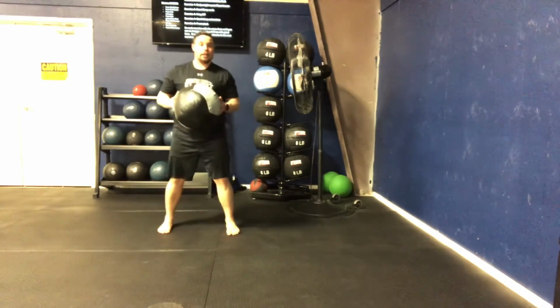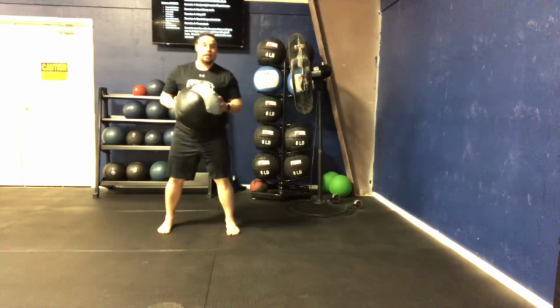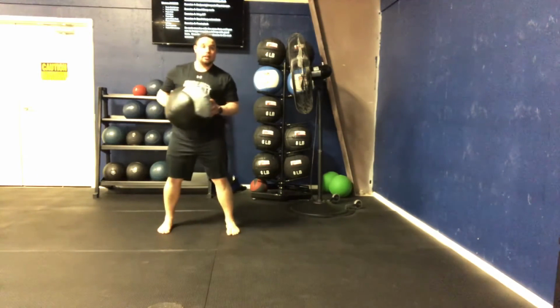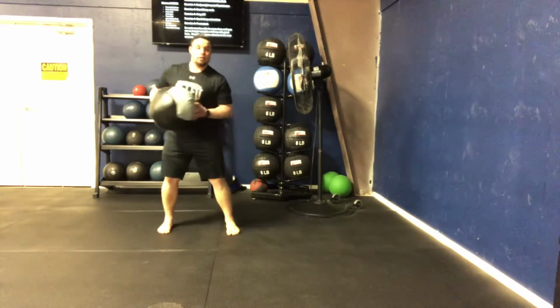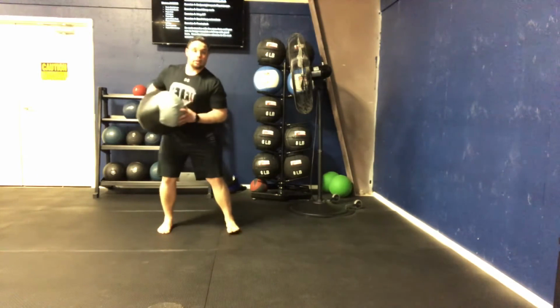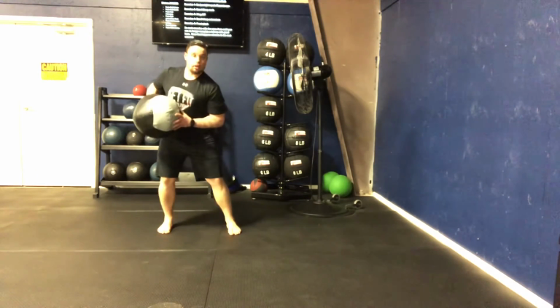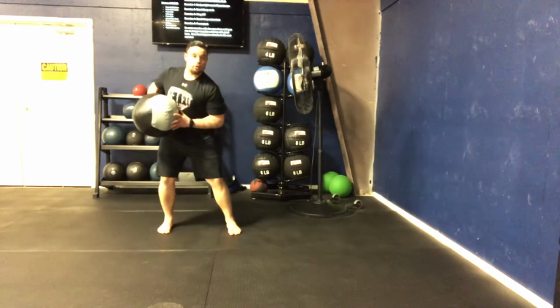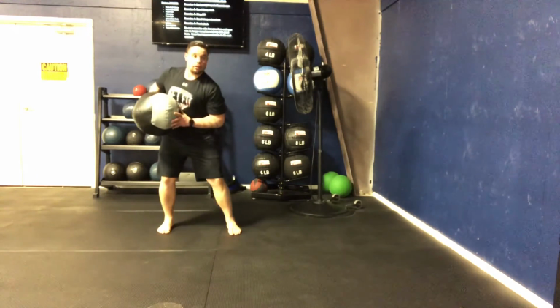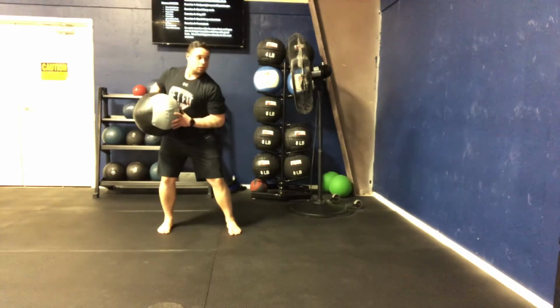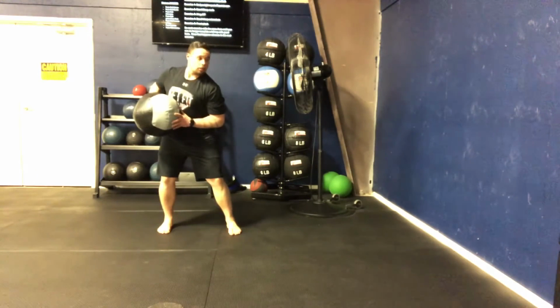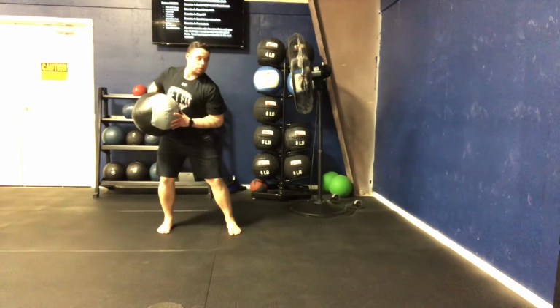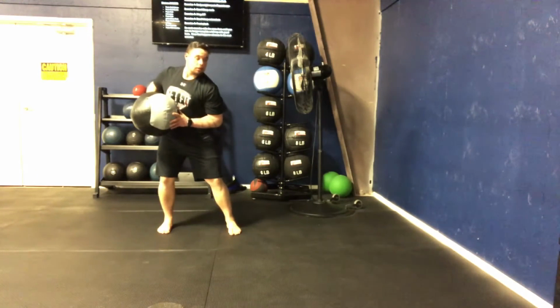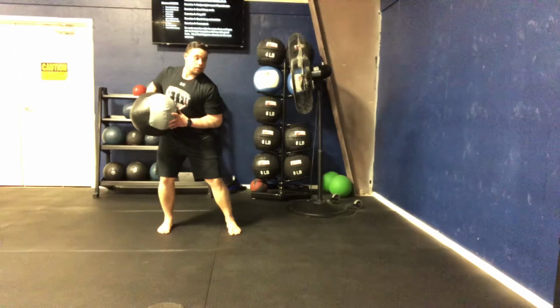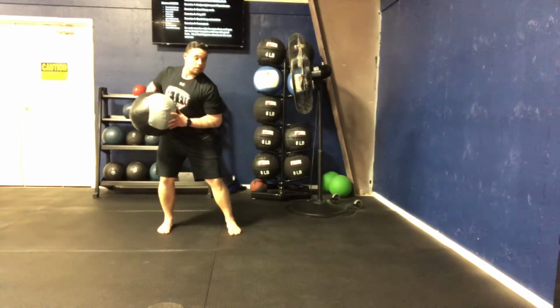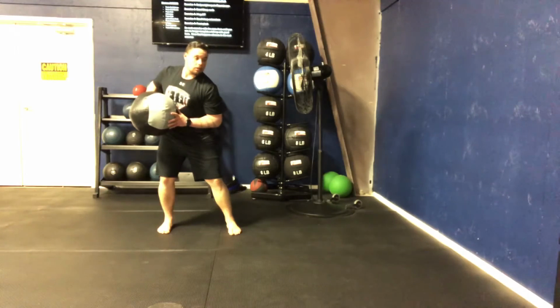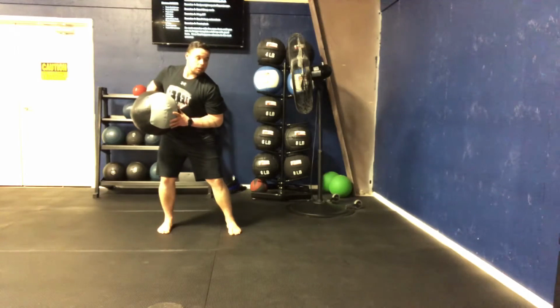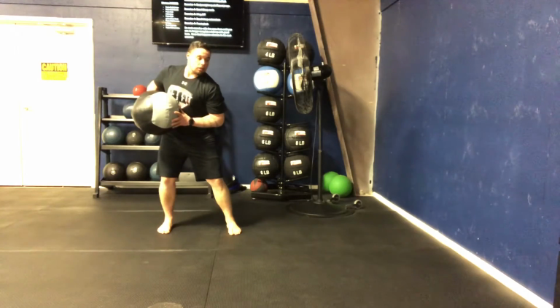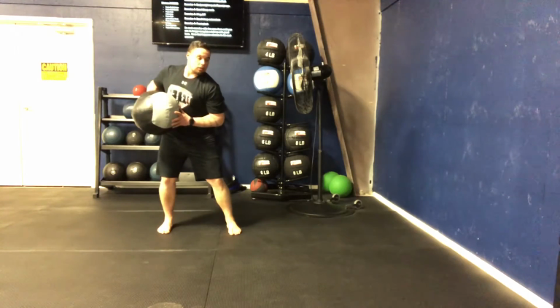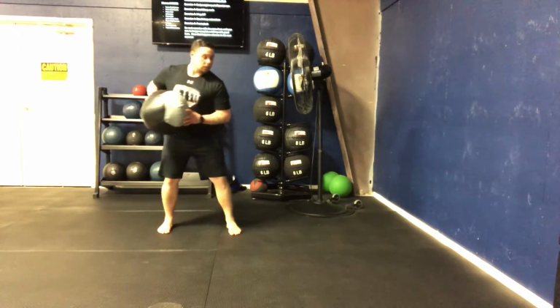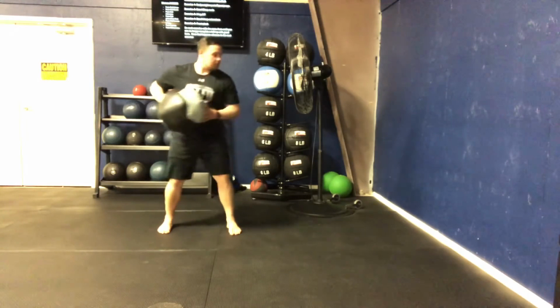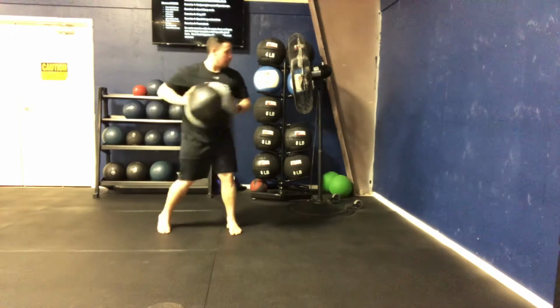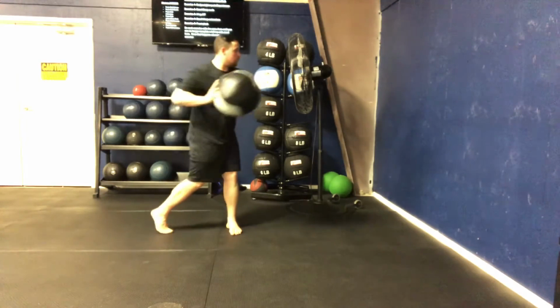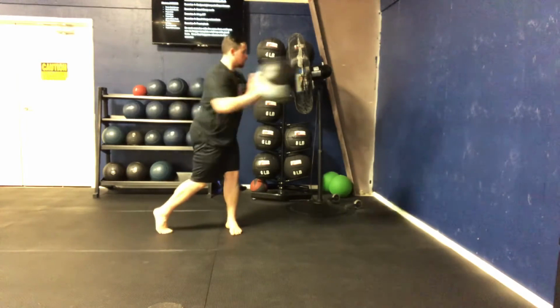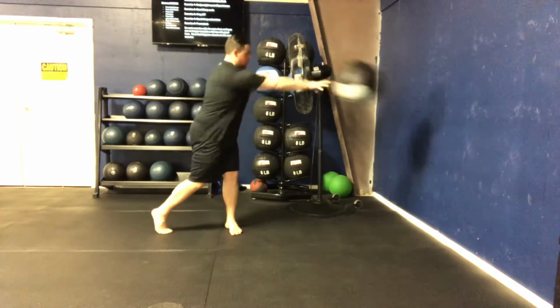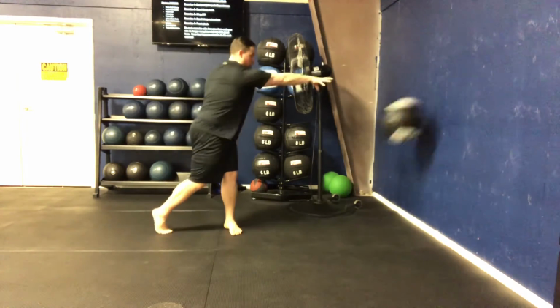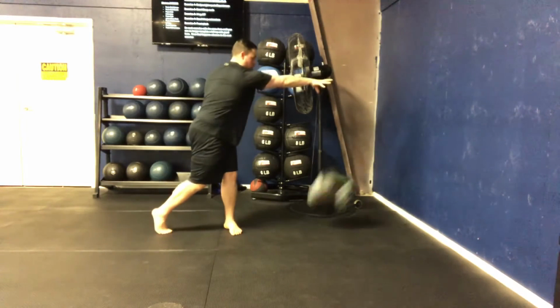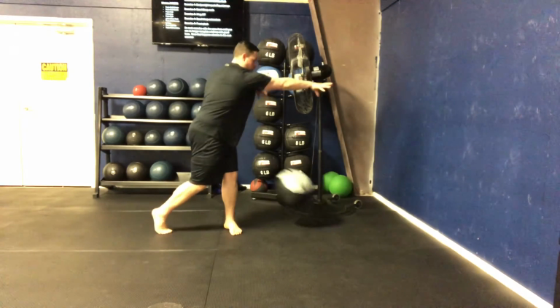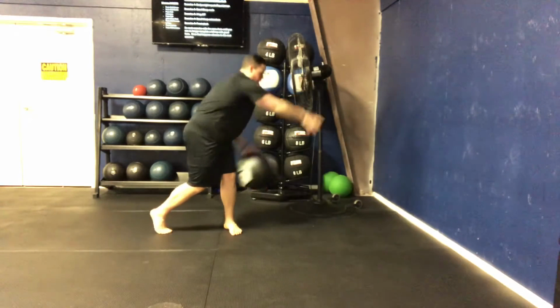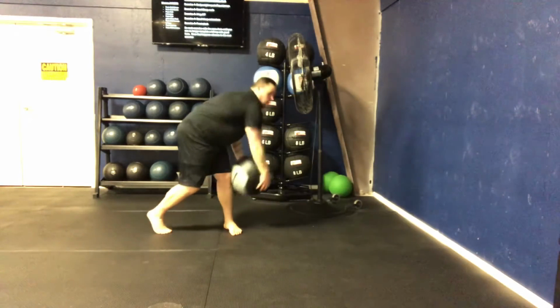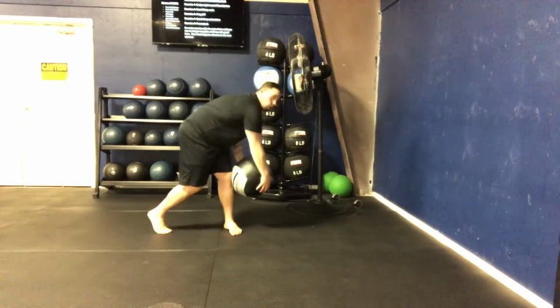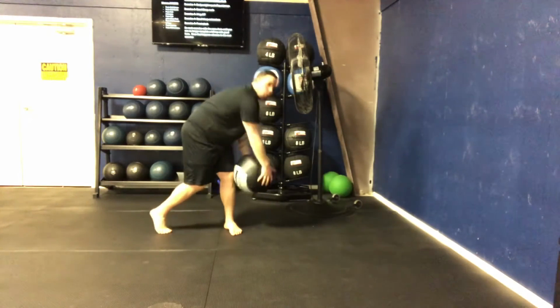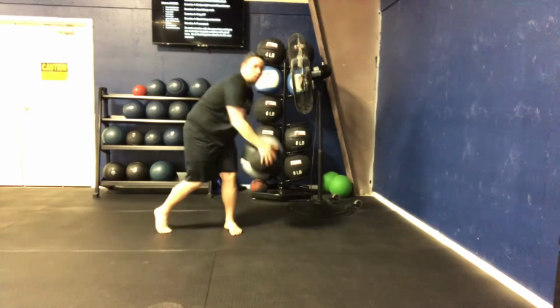Again, we load, snap those hips through, follow through.